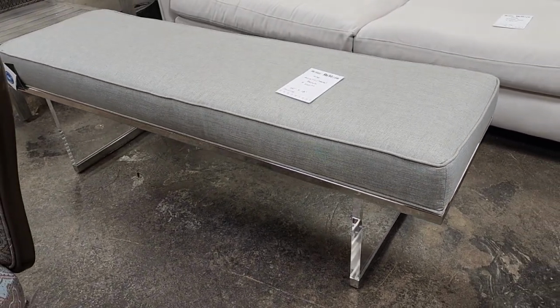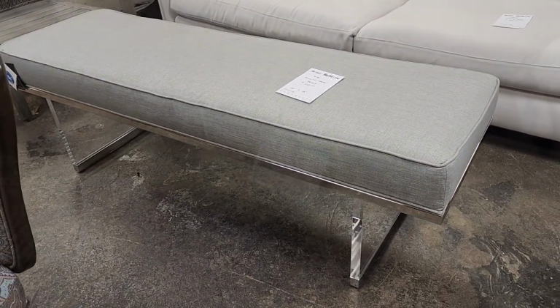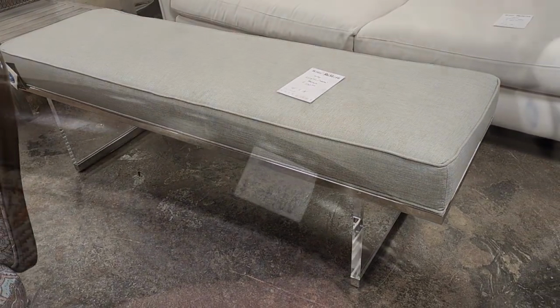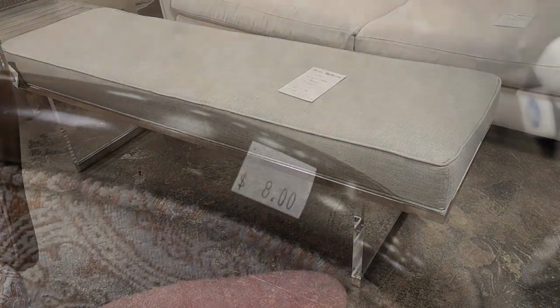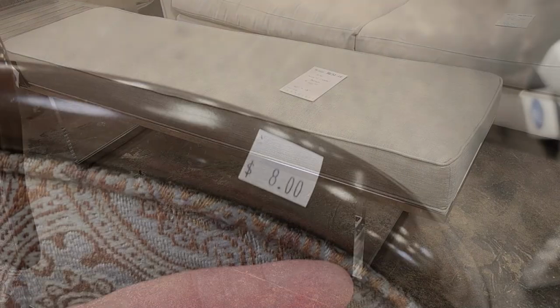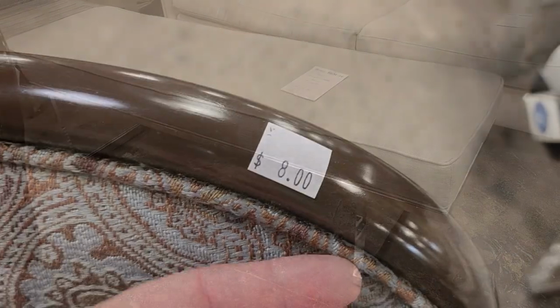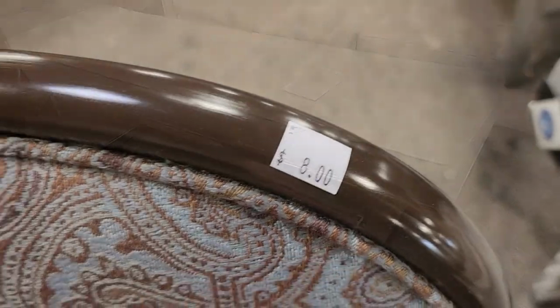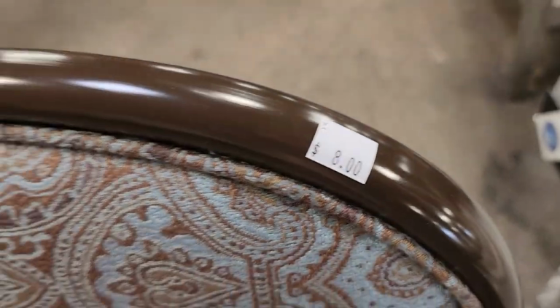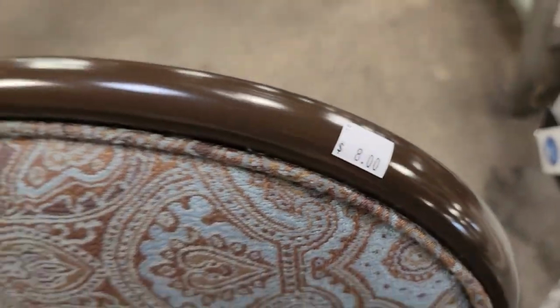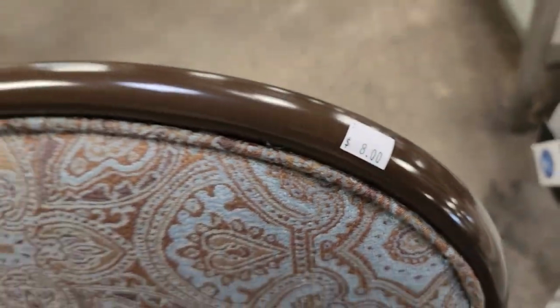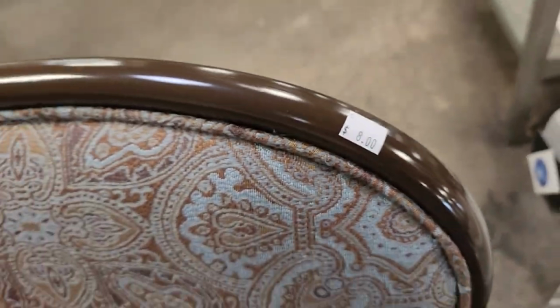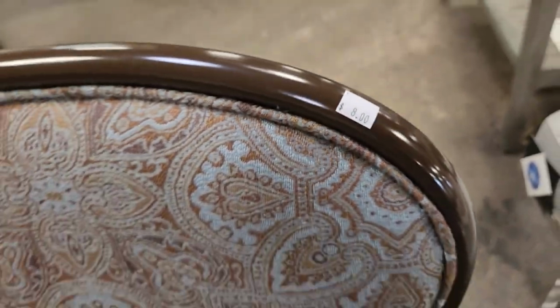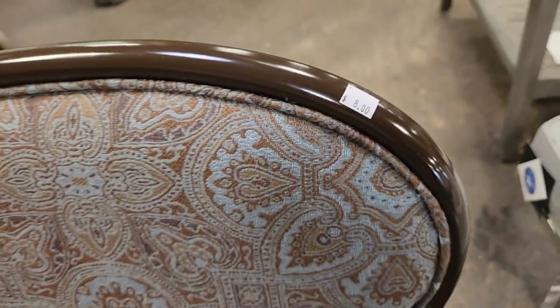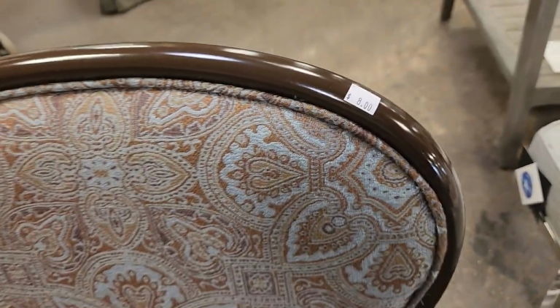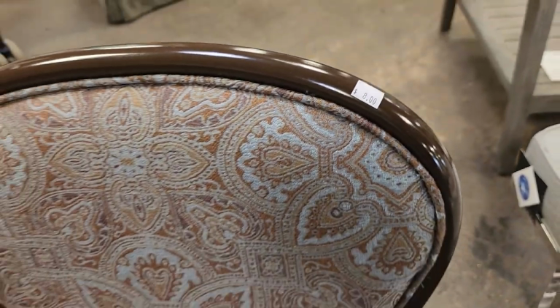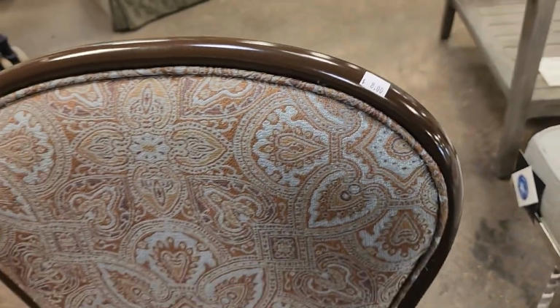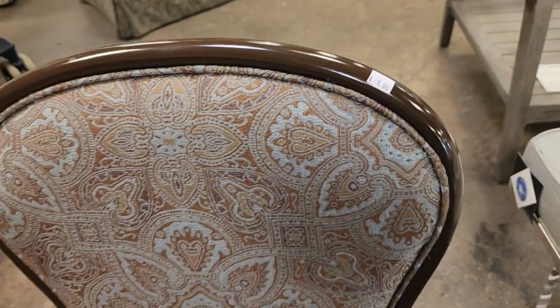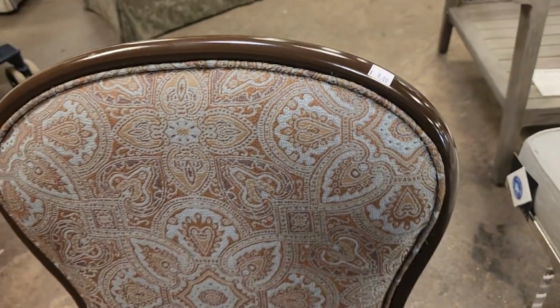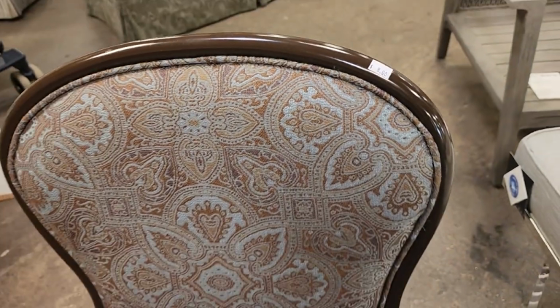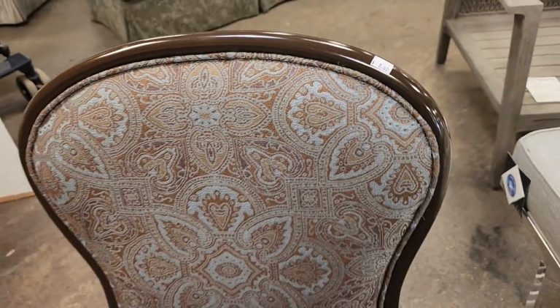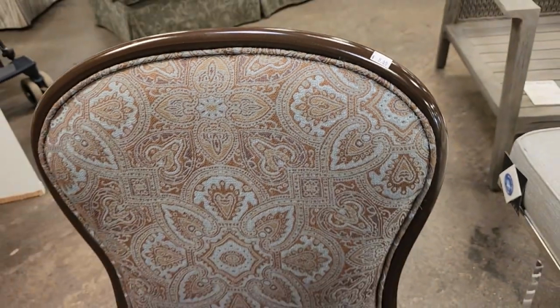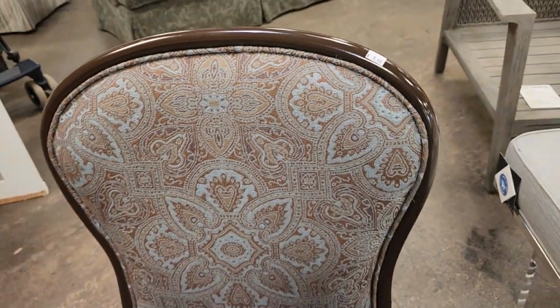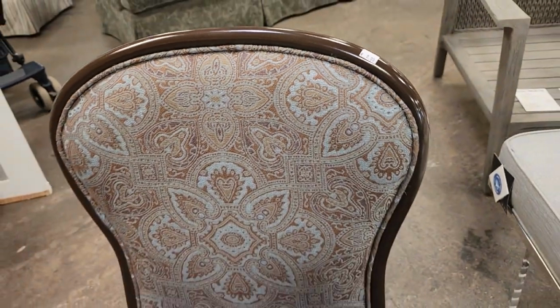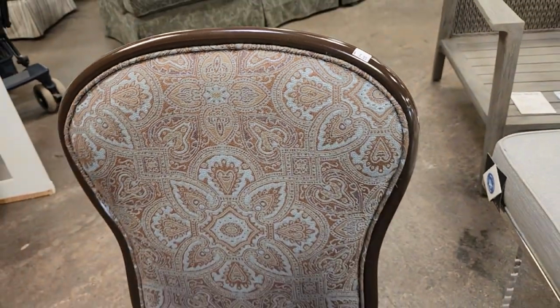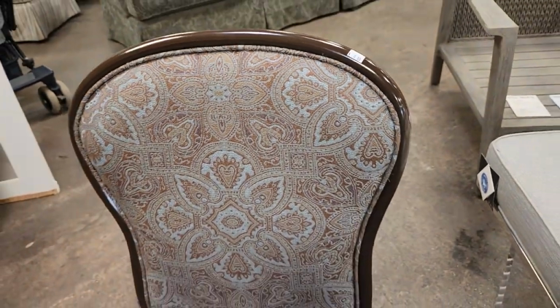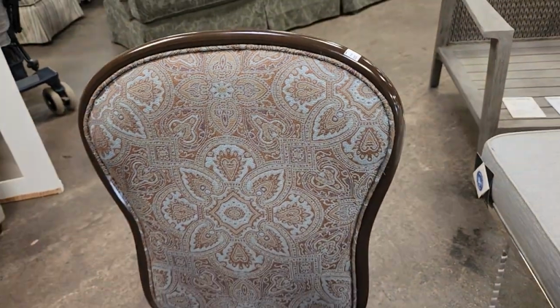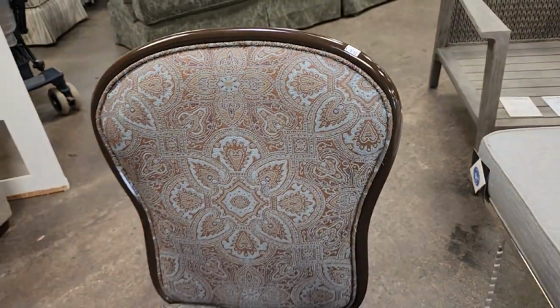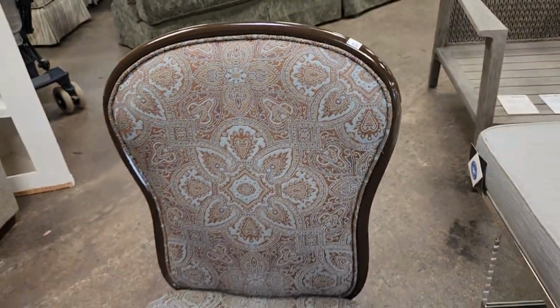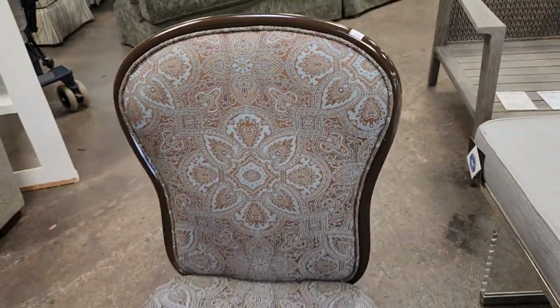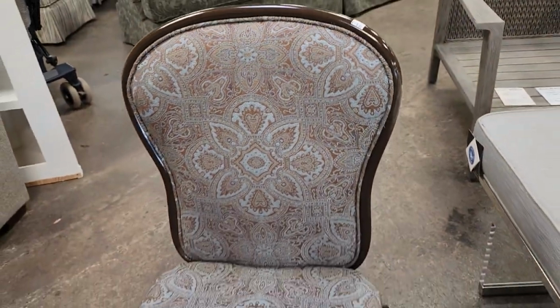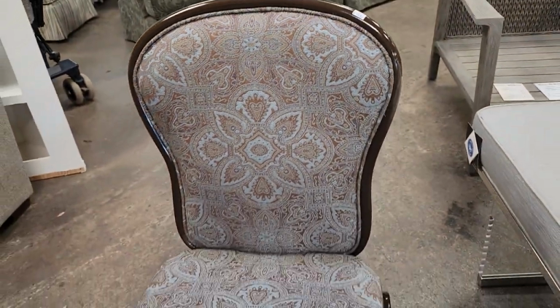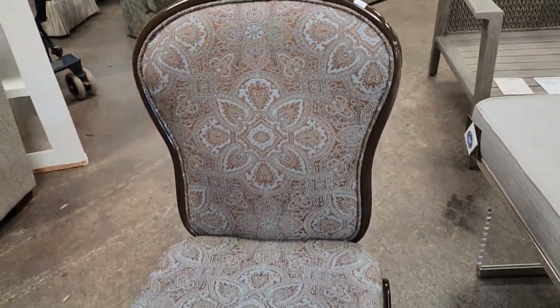And they had a ton of chairs similar to this here today. This was $8. I love those colors.